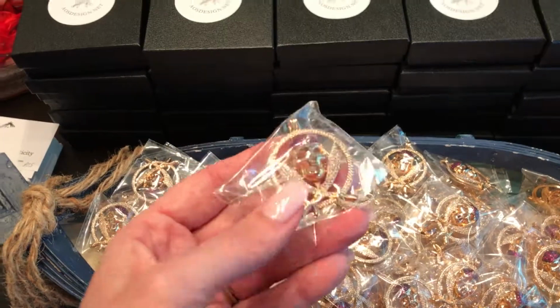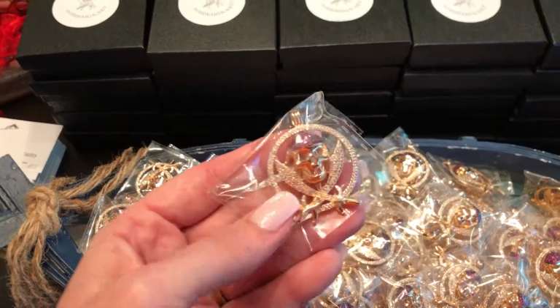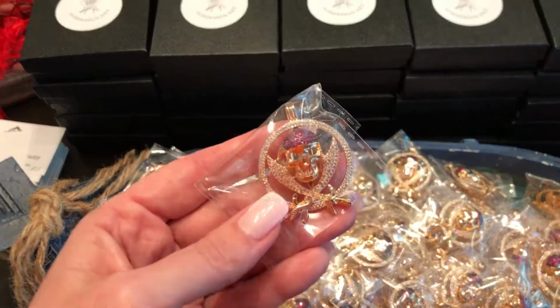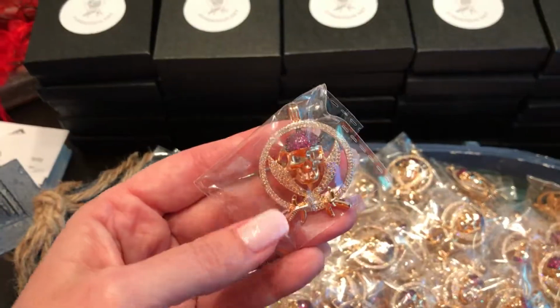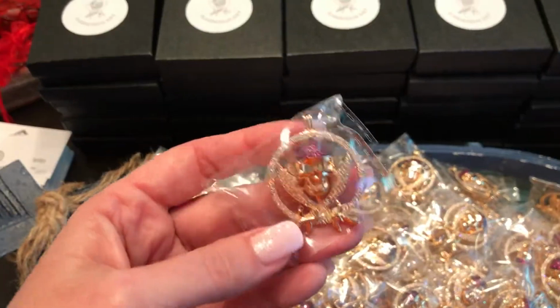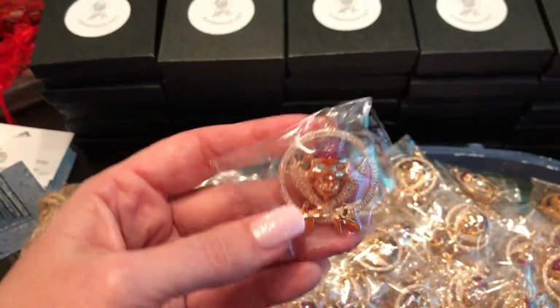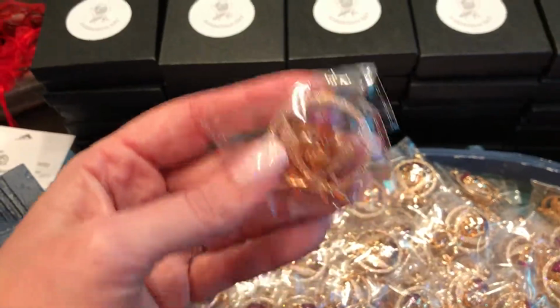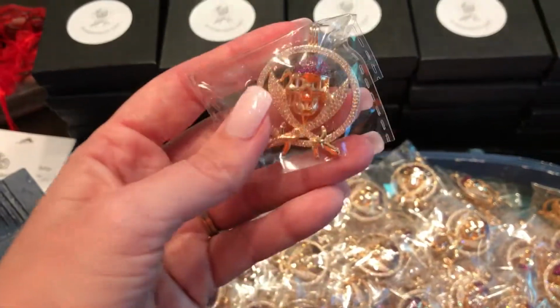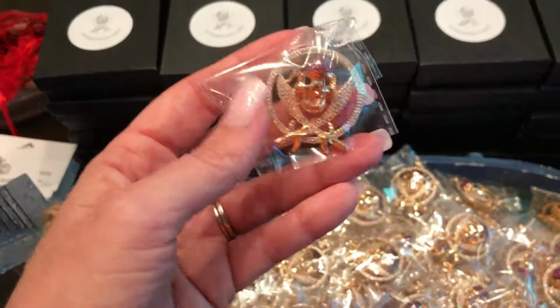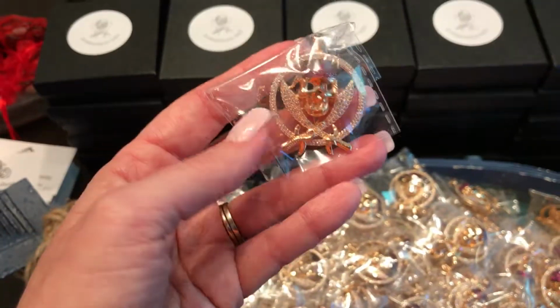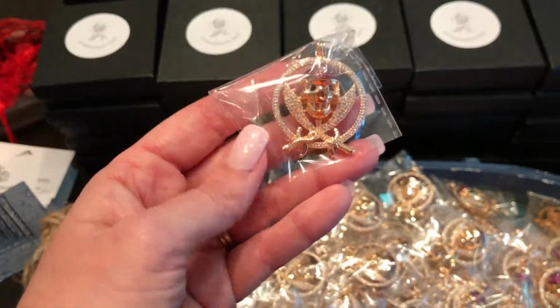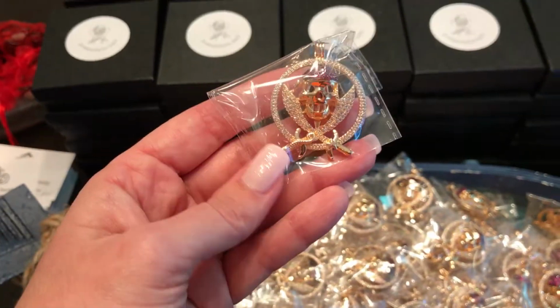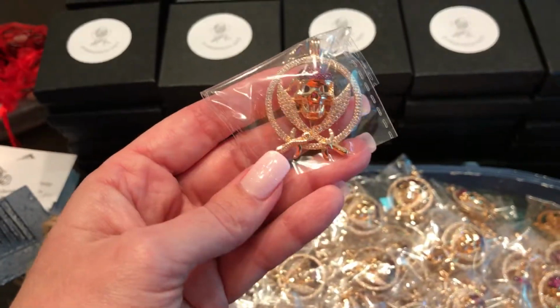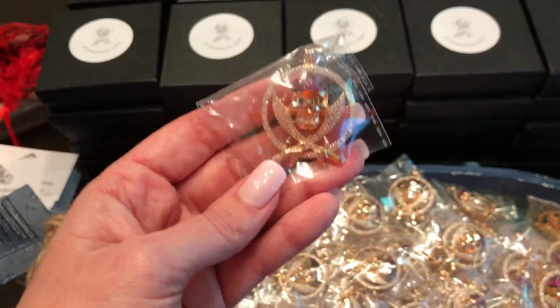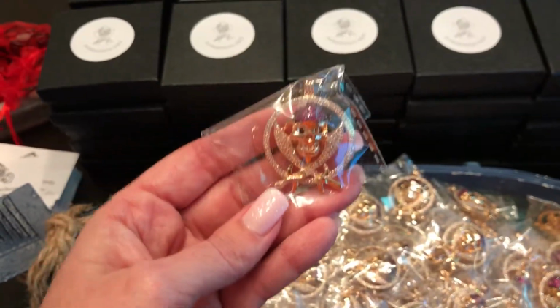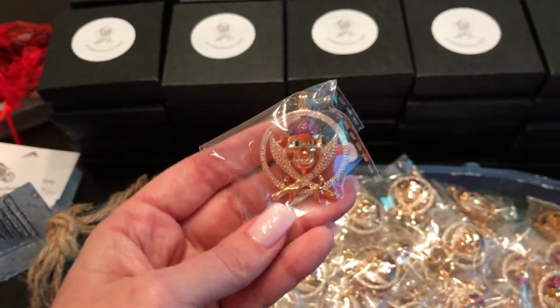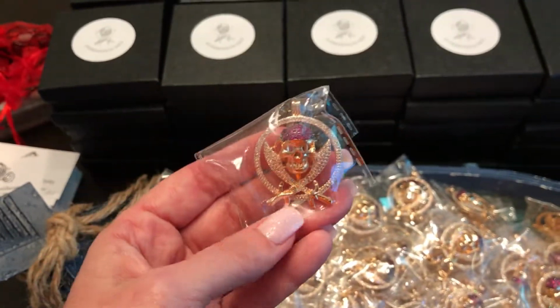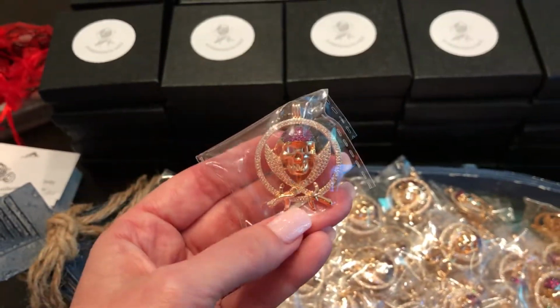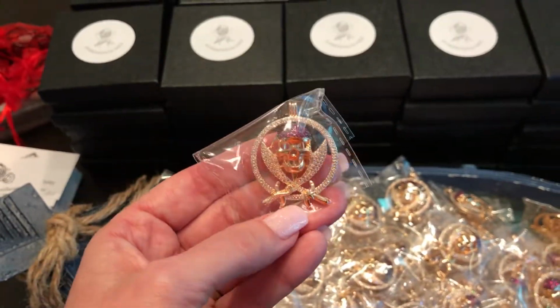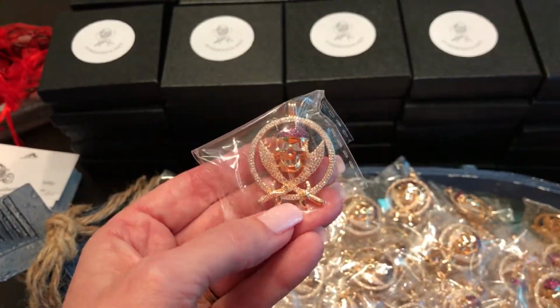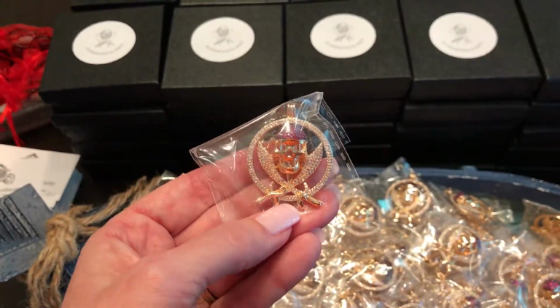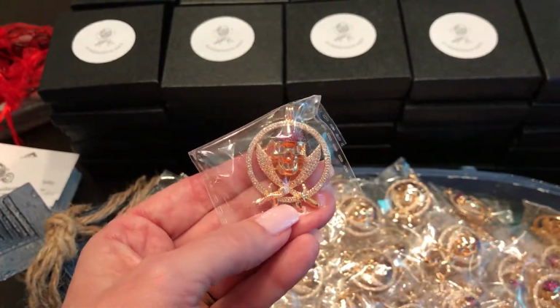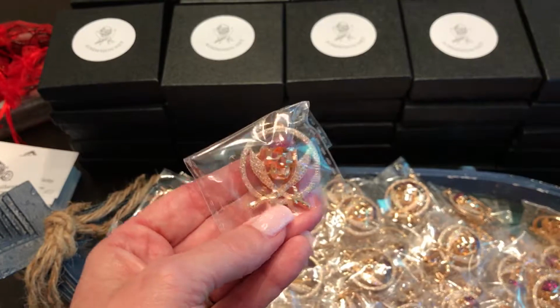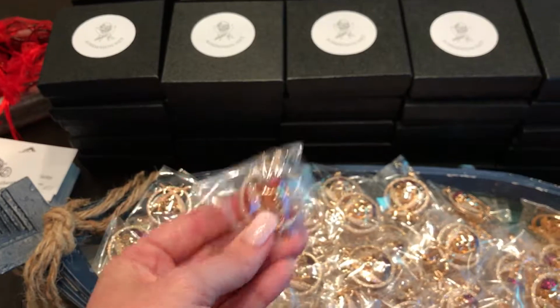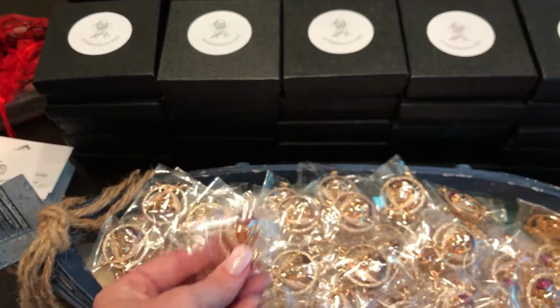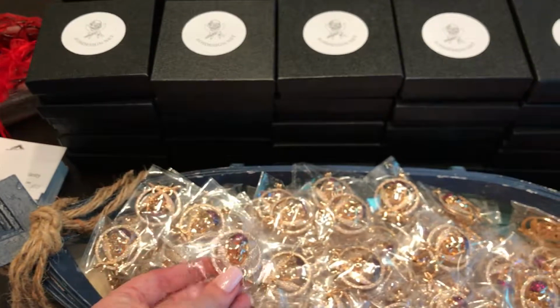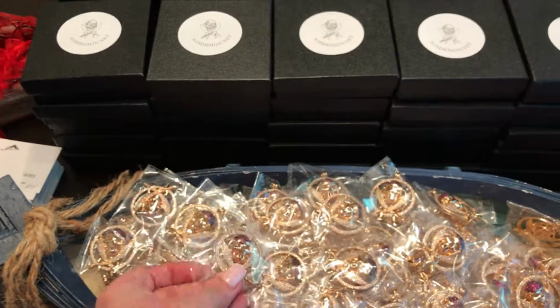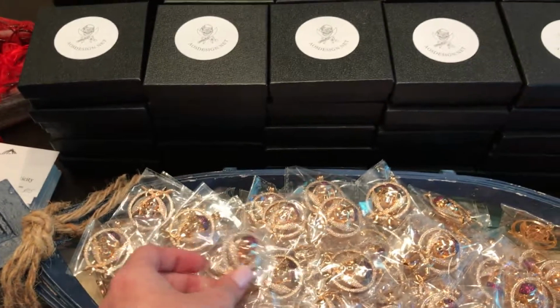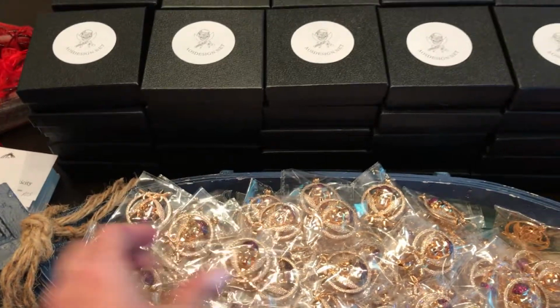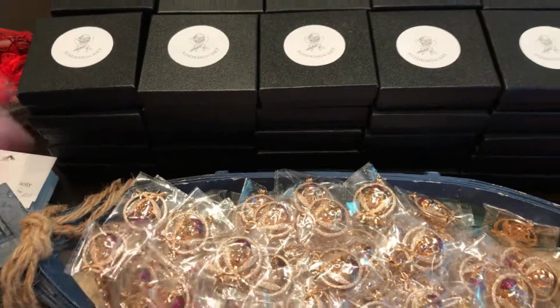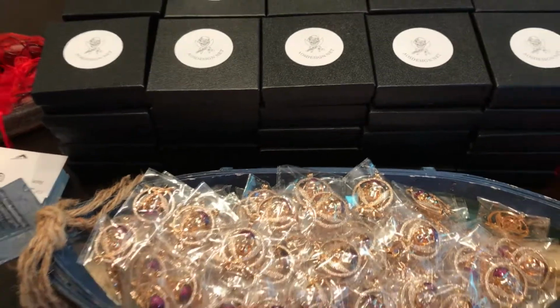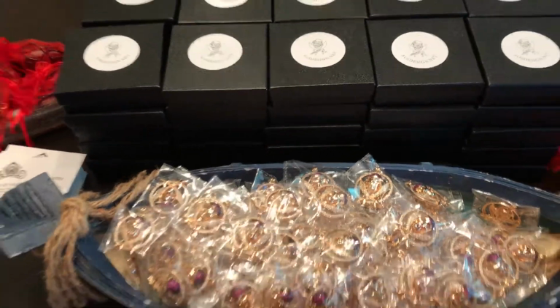We love it but we also like having limited edition ones.